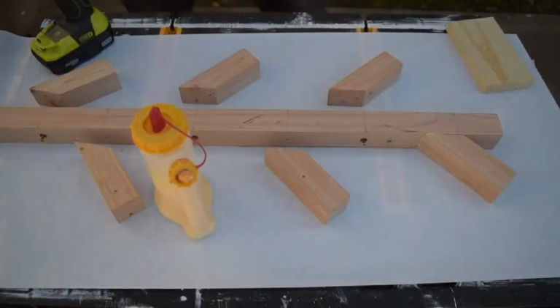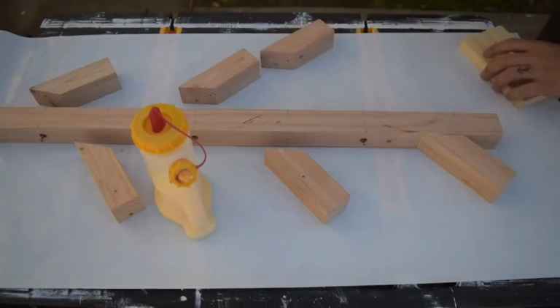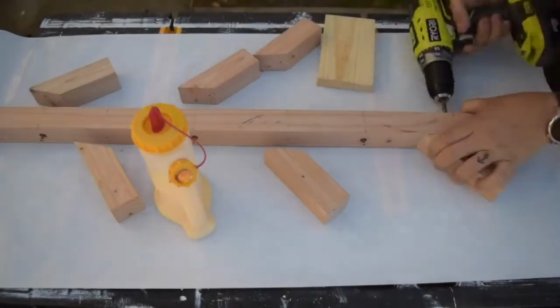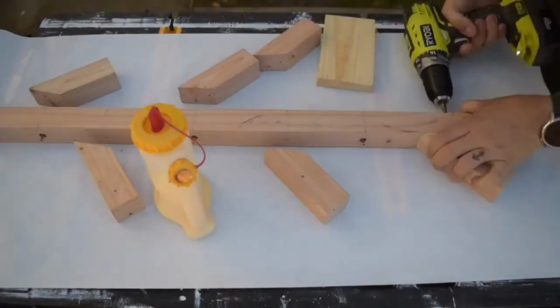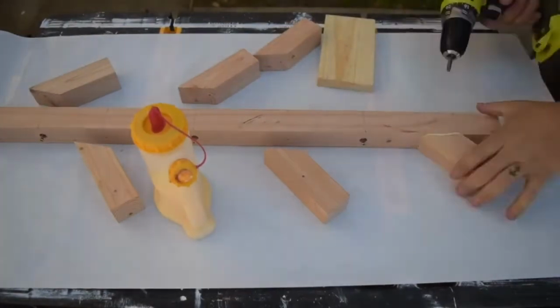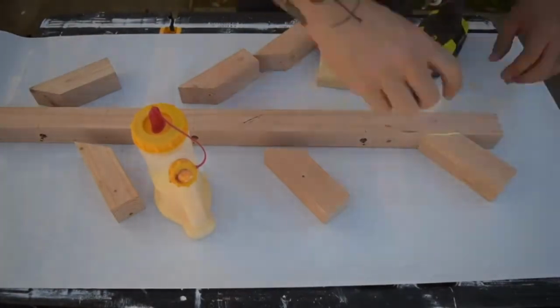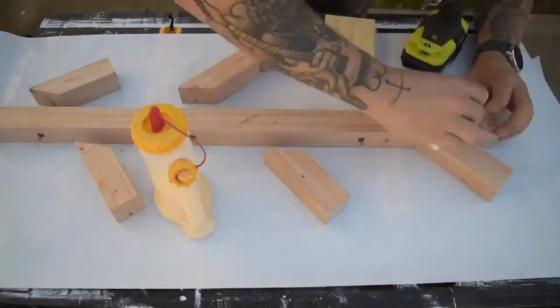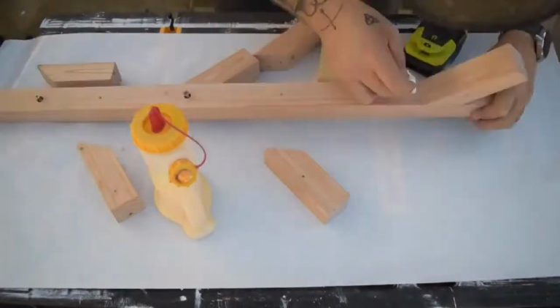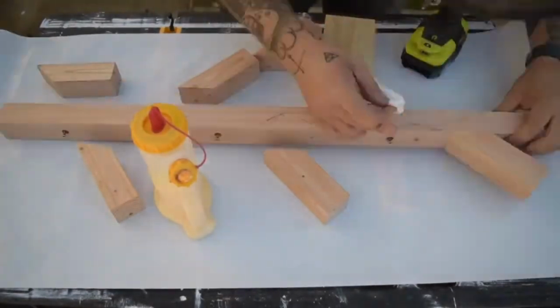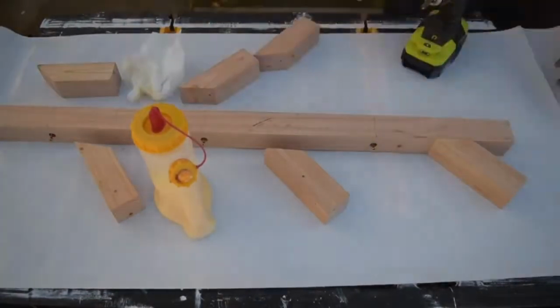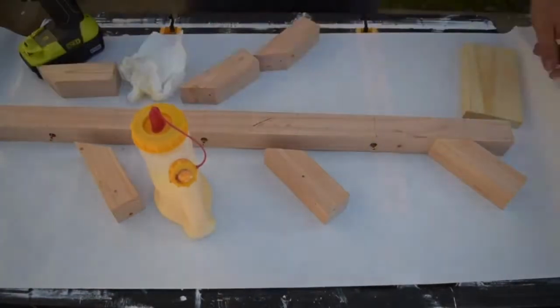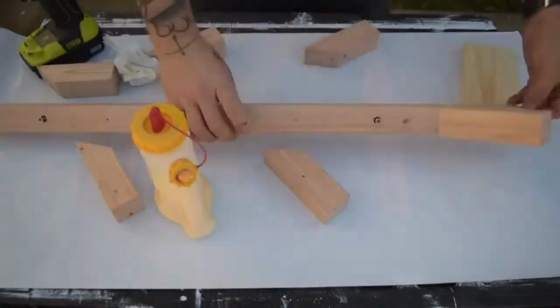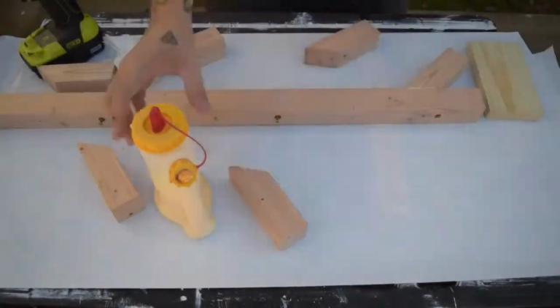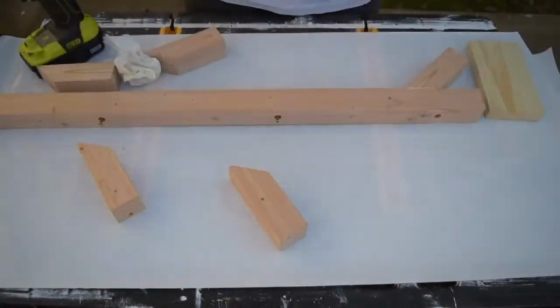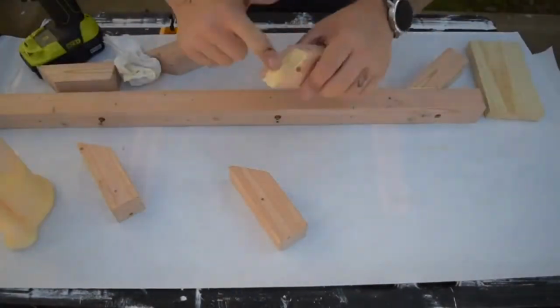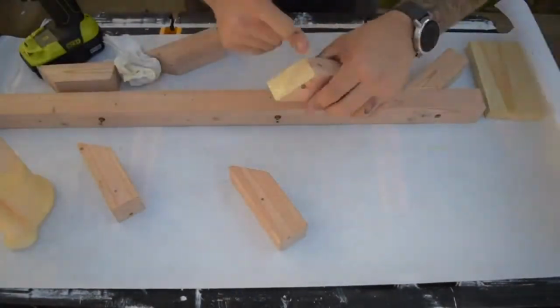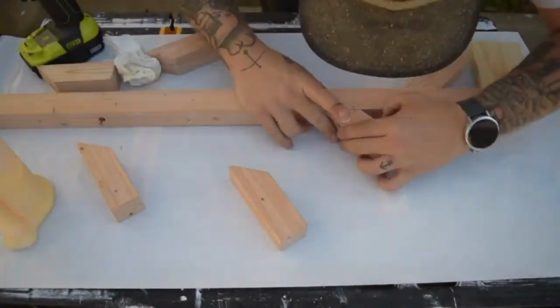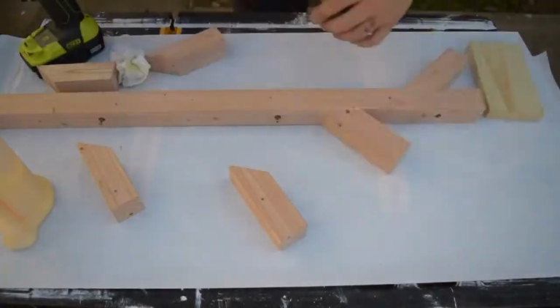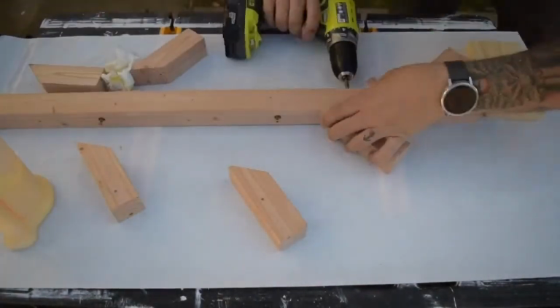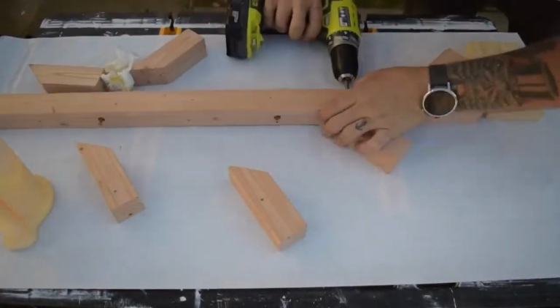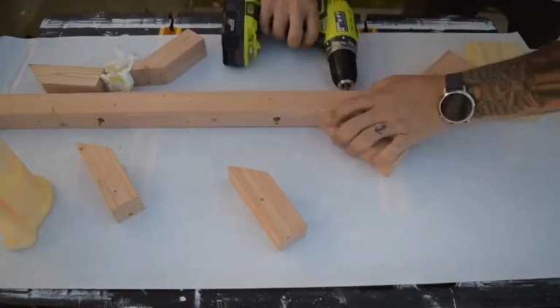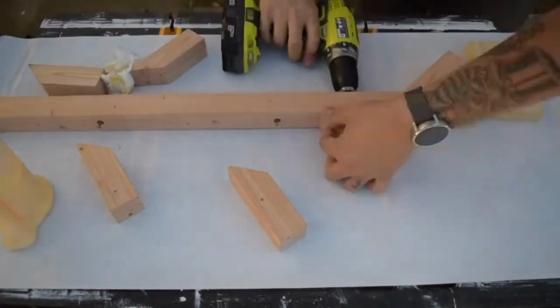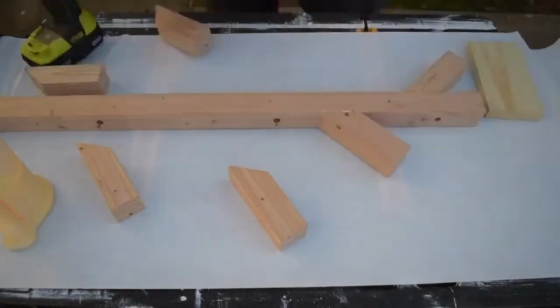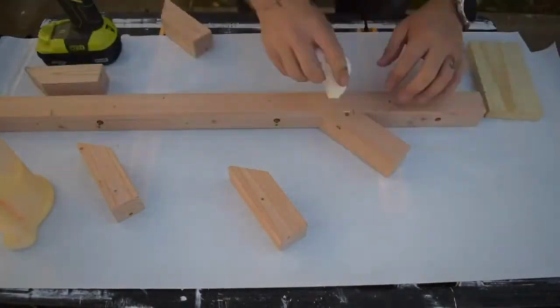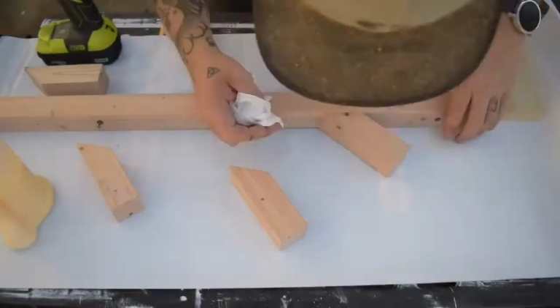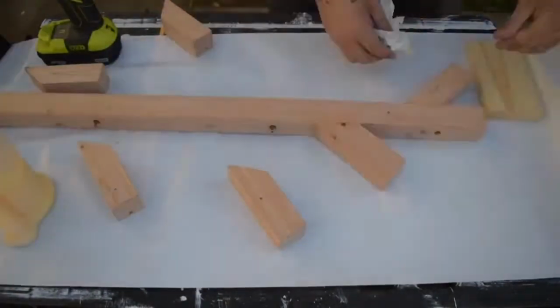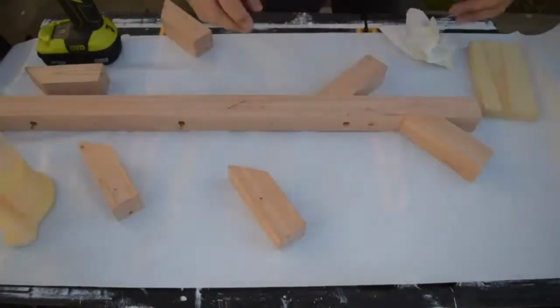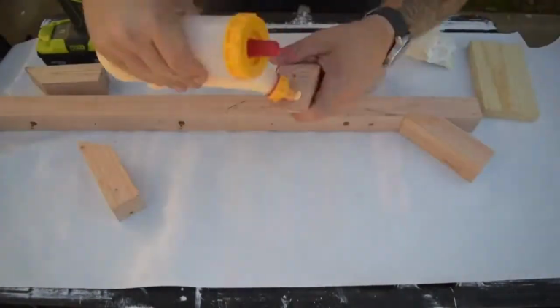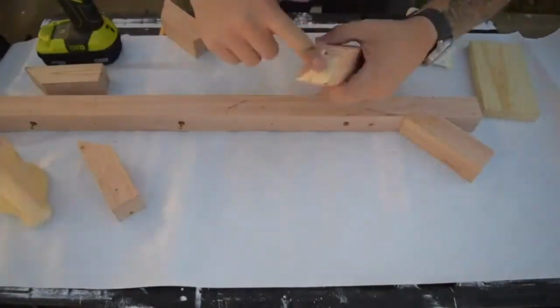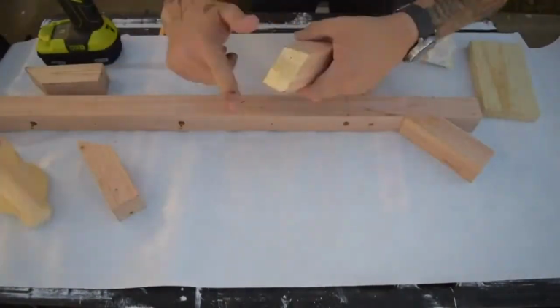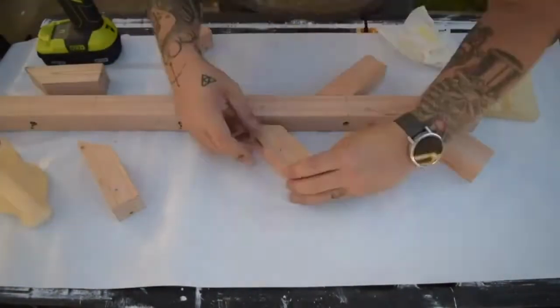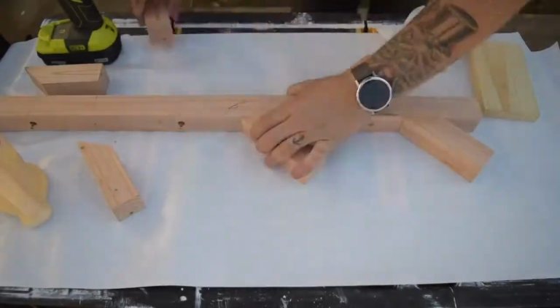I used a wet paper towel to wipe away the excess glue and let it dry while I moved on to how to mount it to the wall.